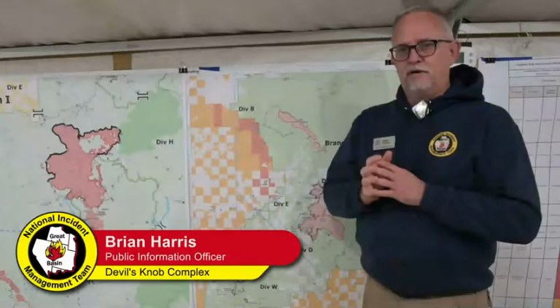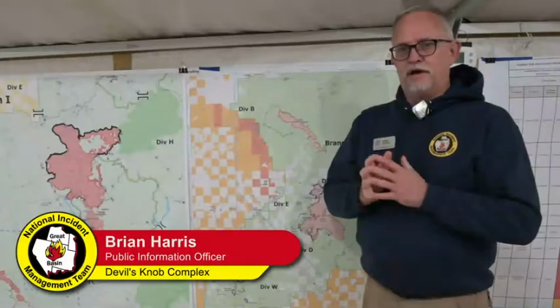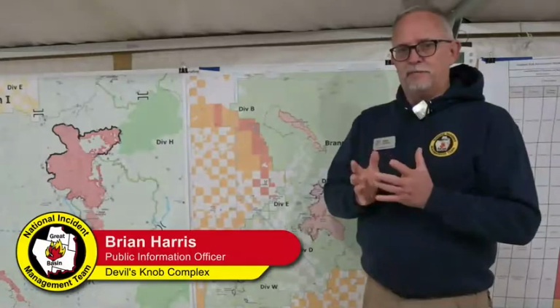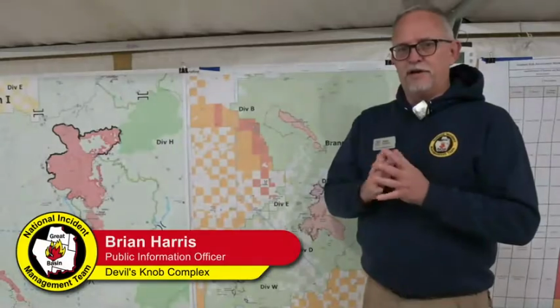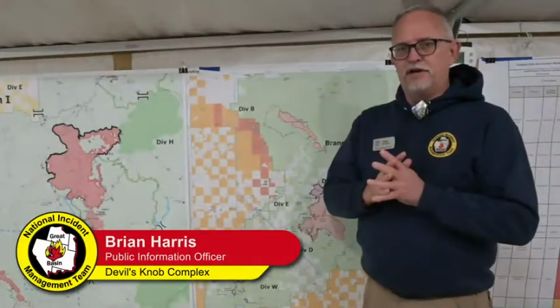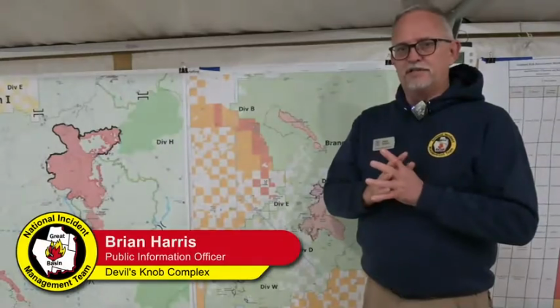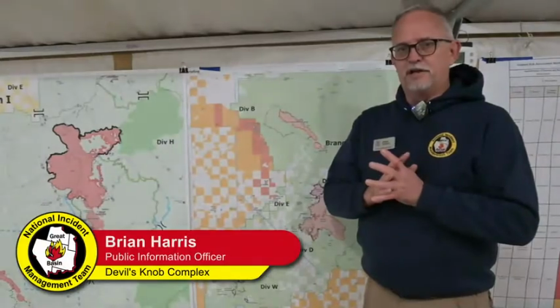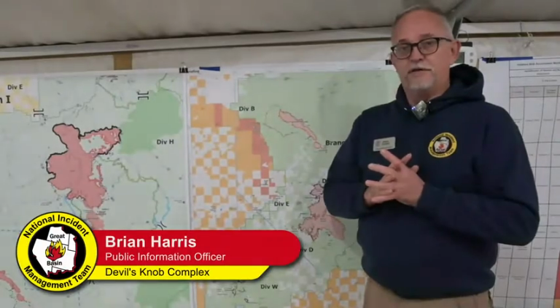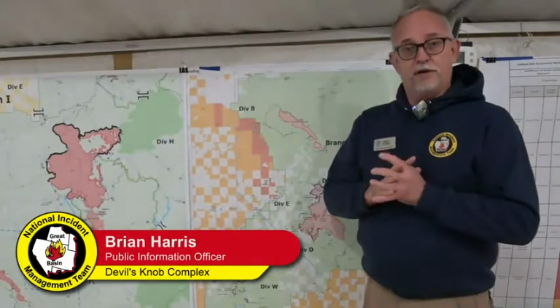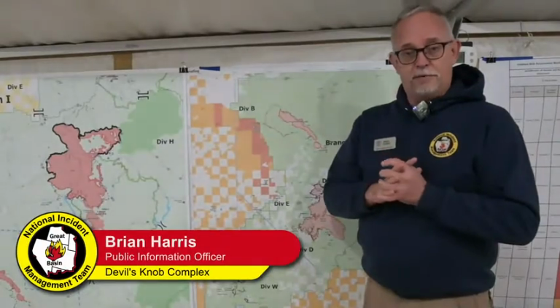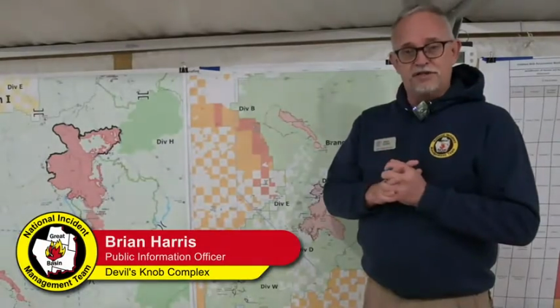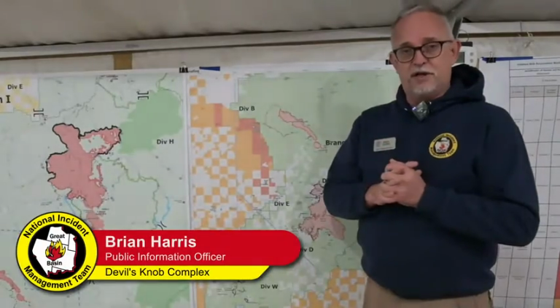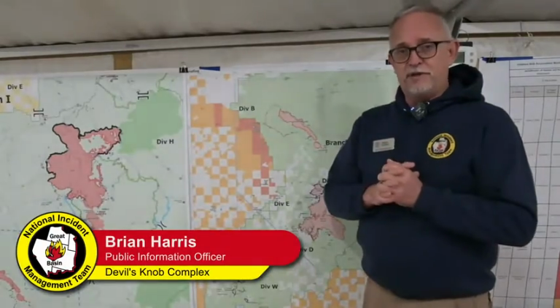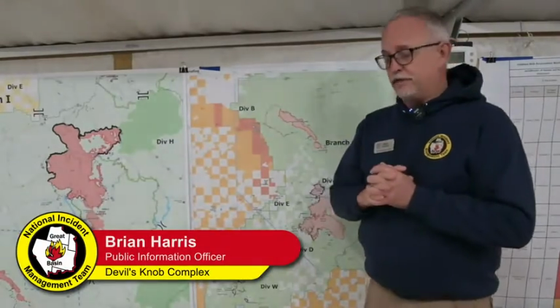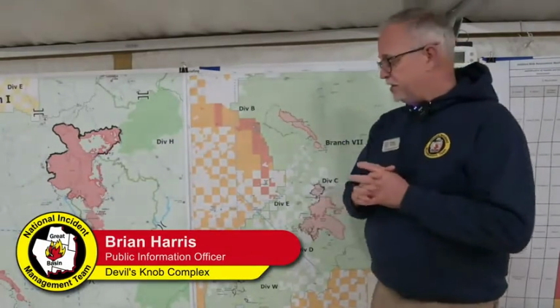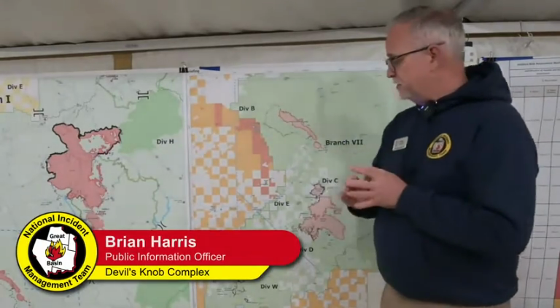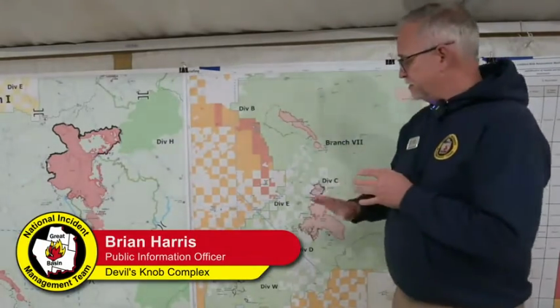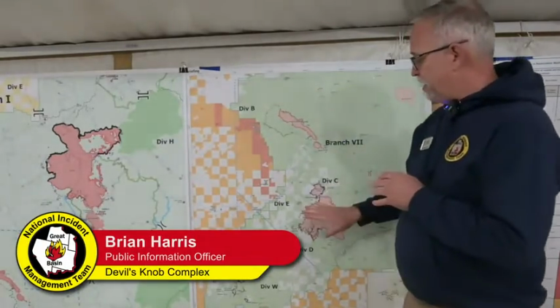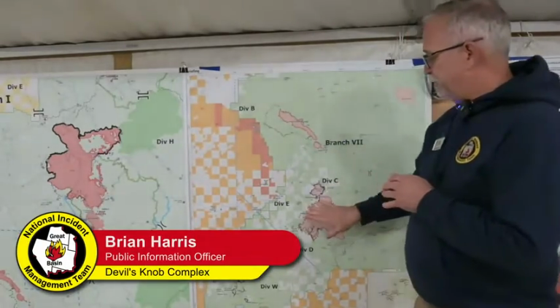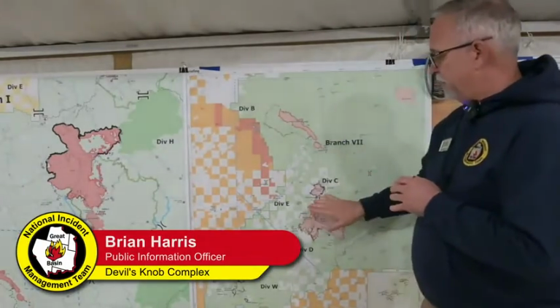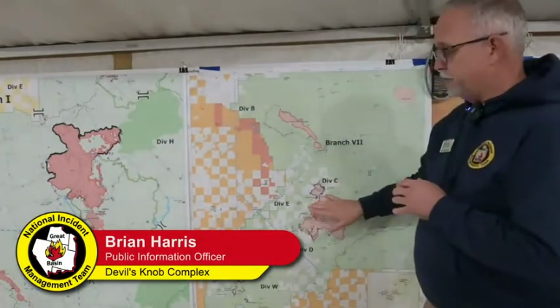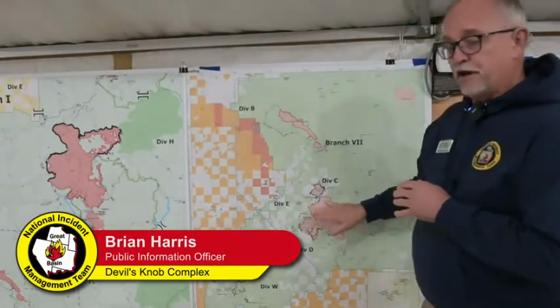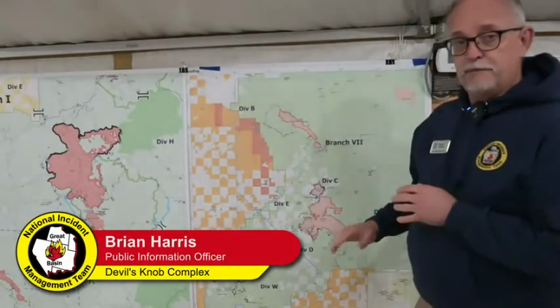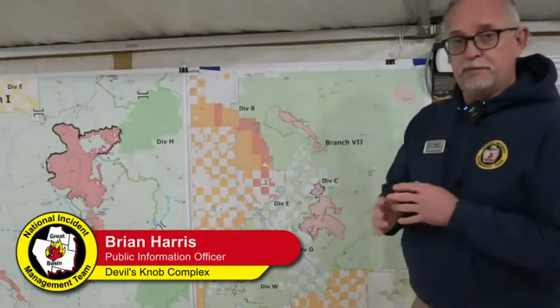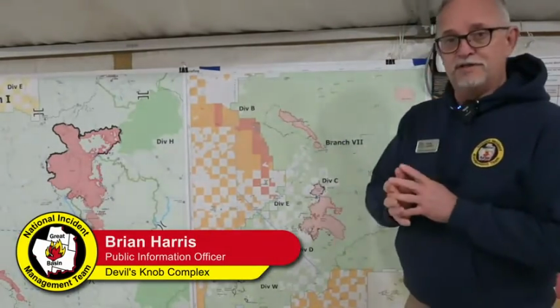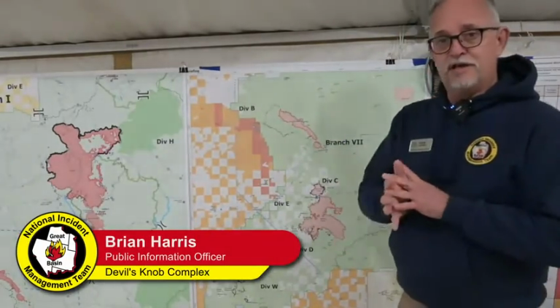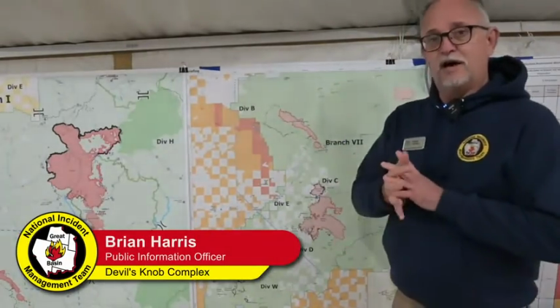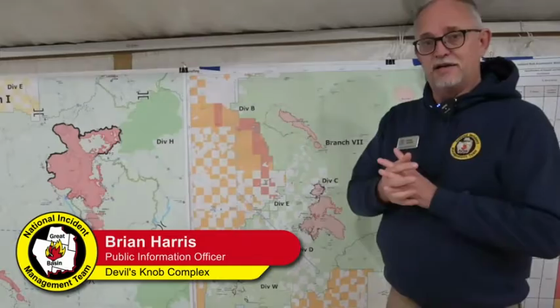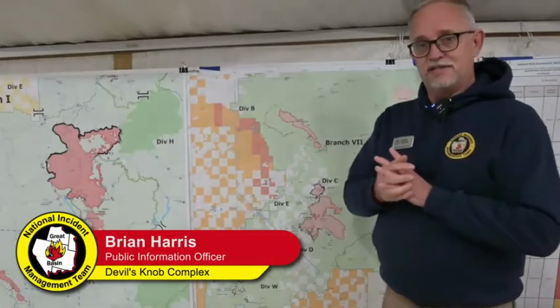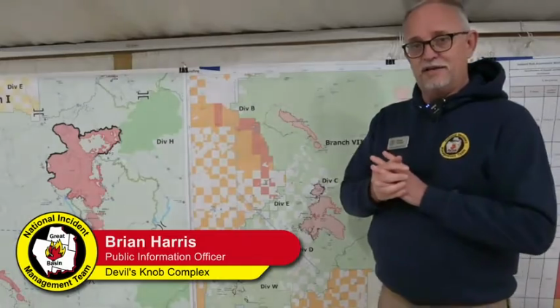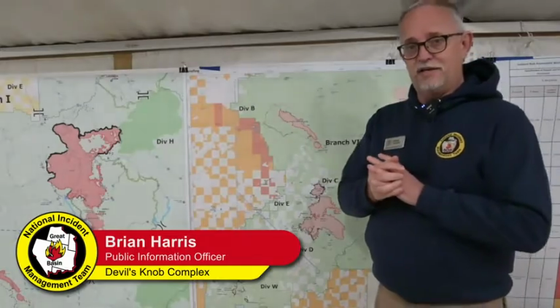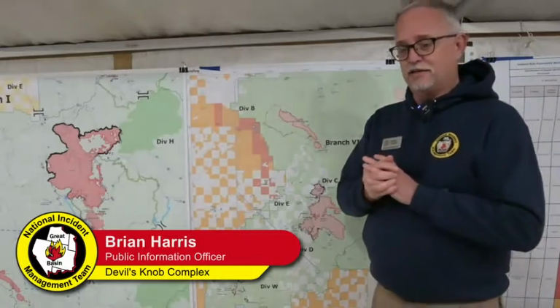Hi, I'm Brian Harris, and I'll give you an operational update of the Devil's Knob Fire for today, Wednesday, August 18th.